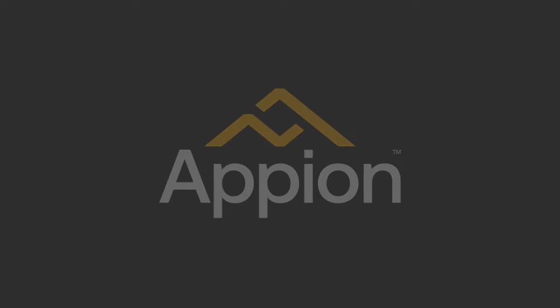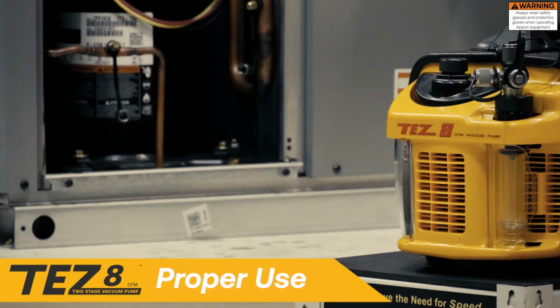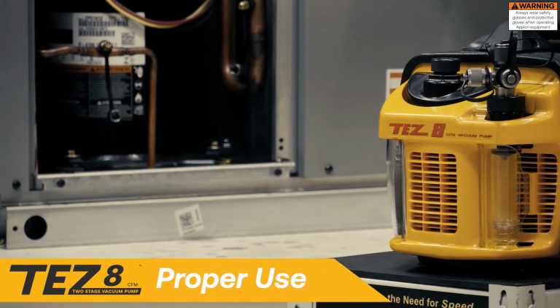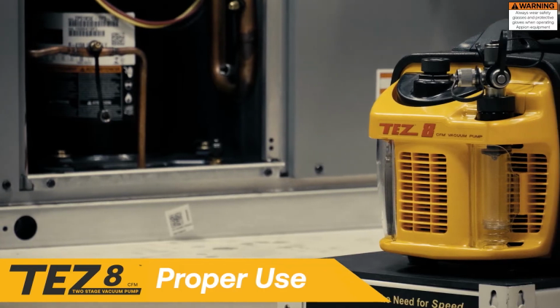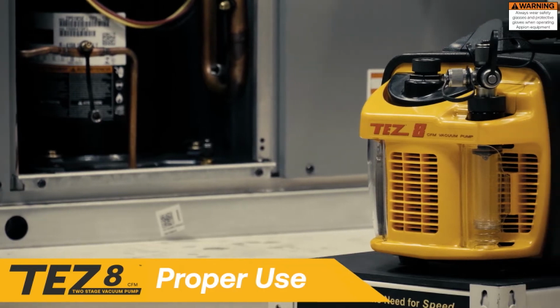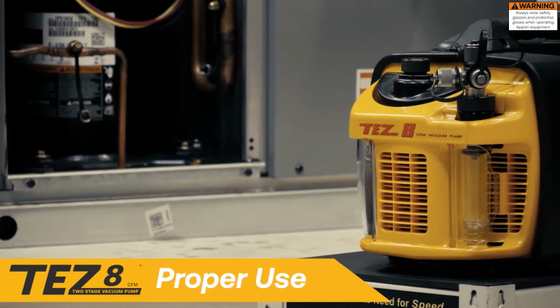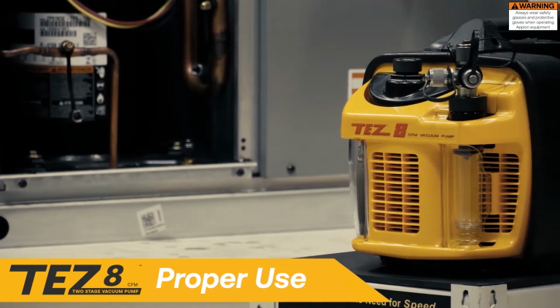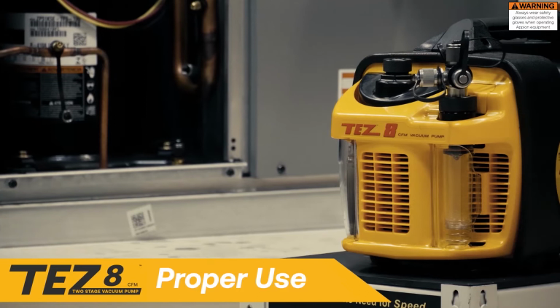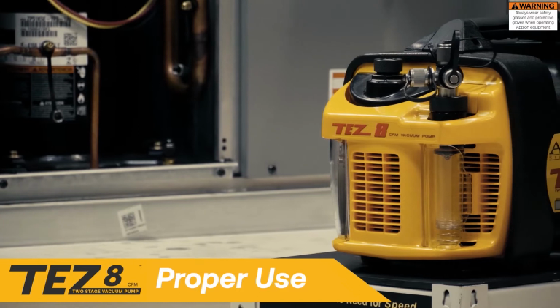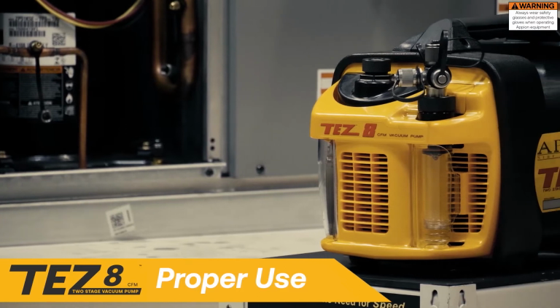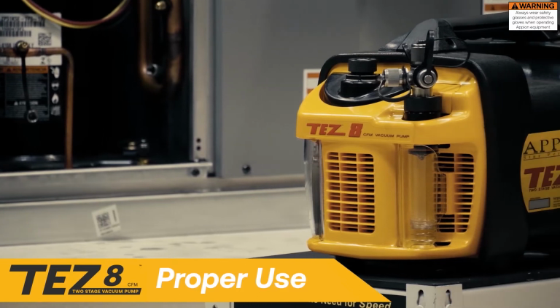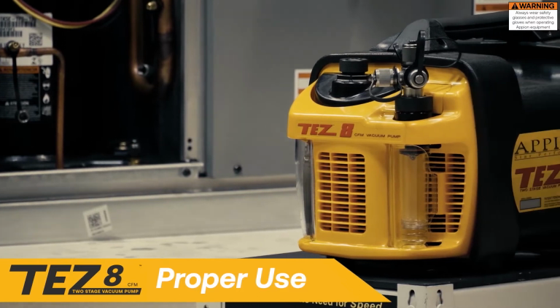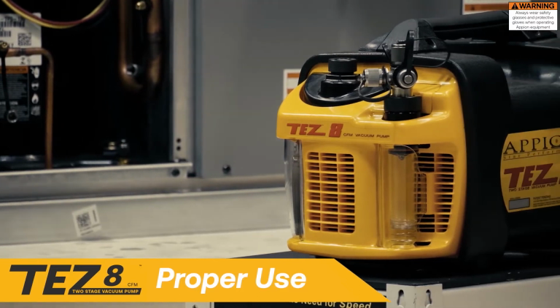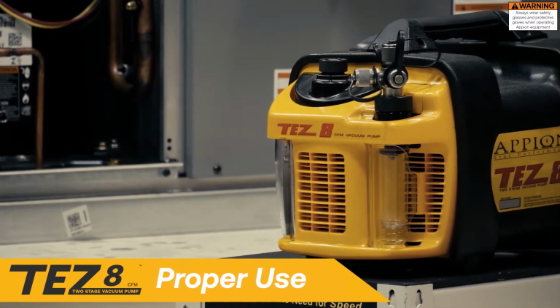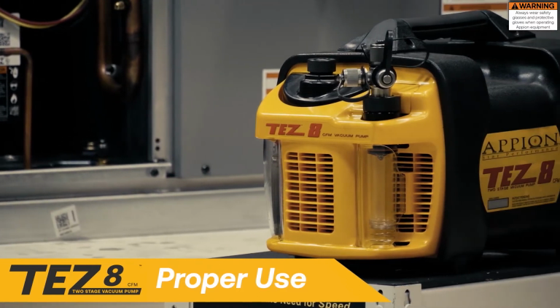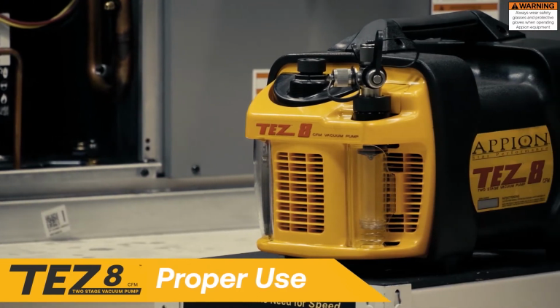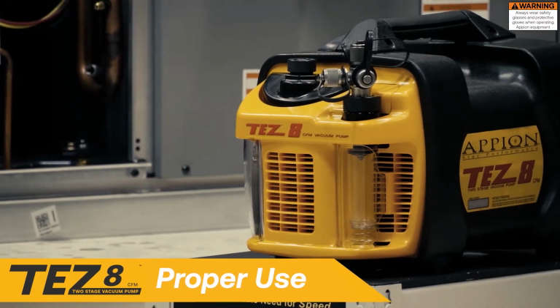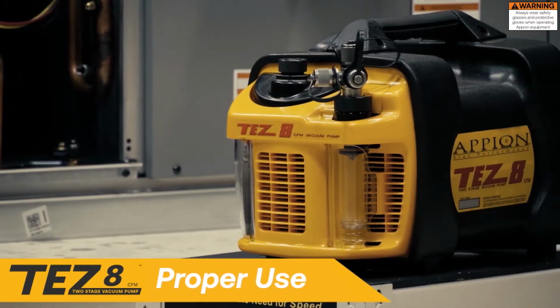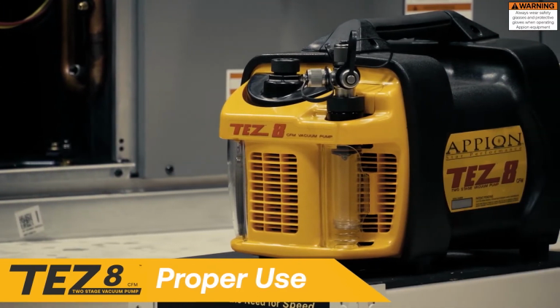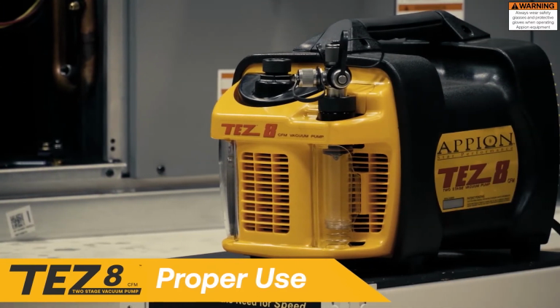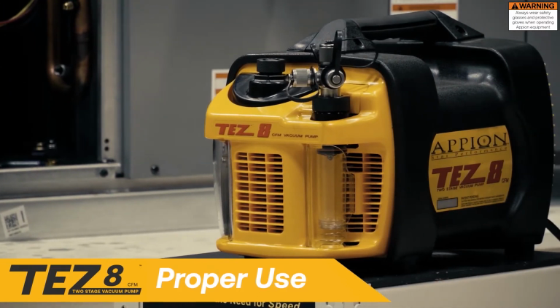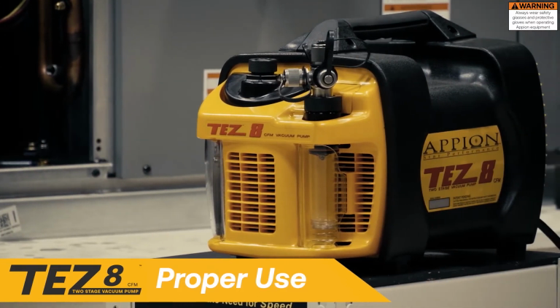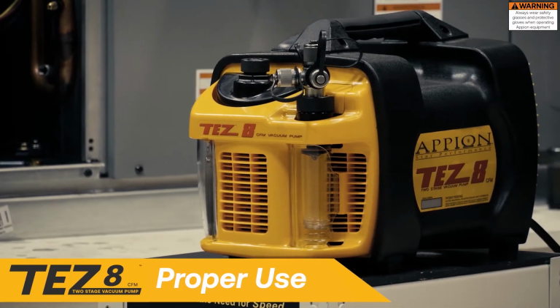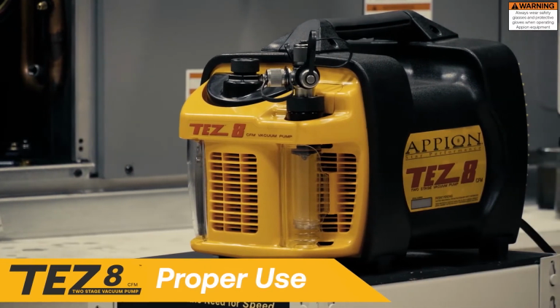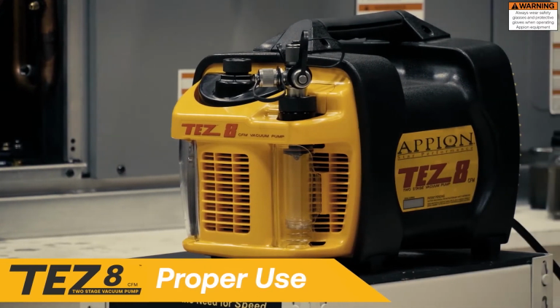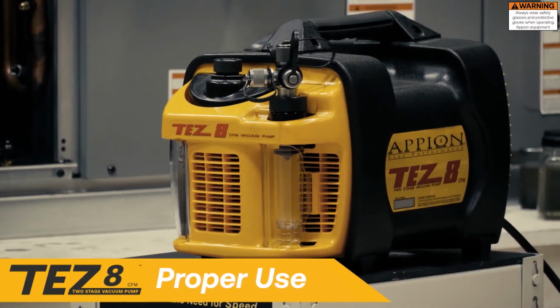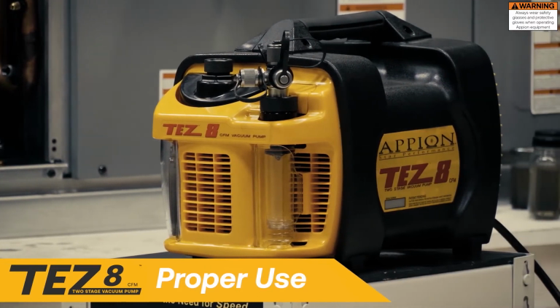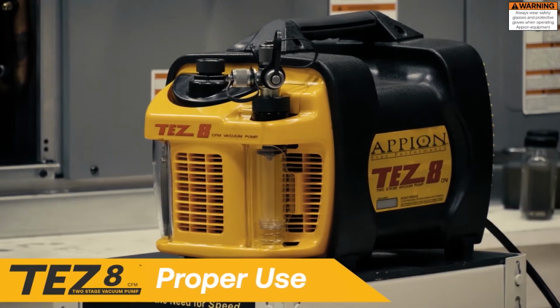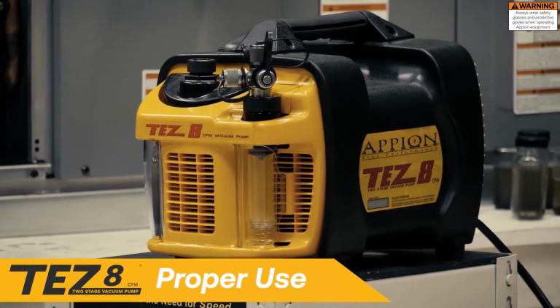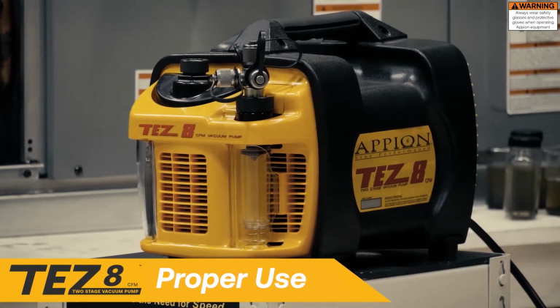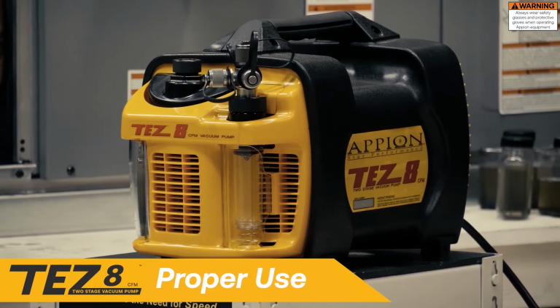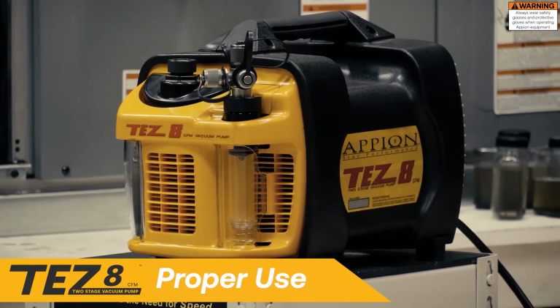The TES-8 vacuum pump is designed for fast evacuation. These tips will keep the pump running at peak performance.